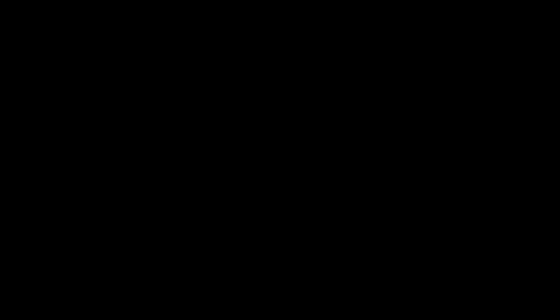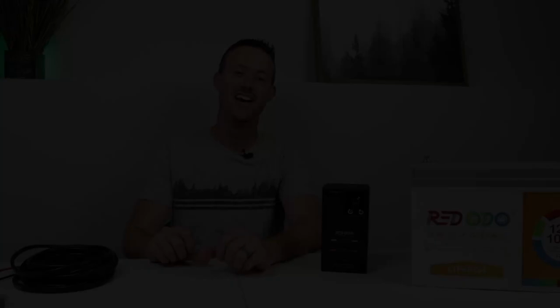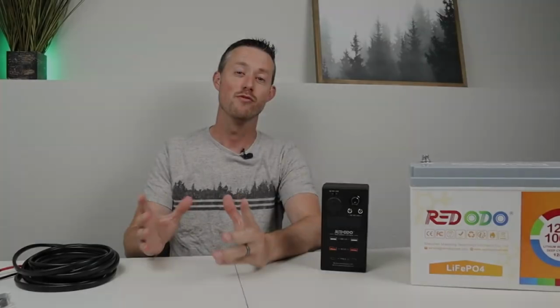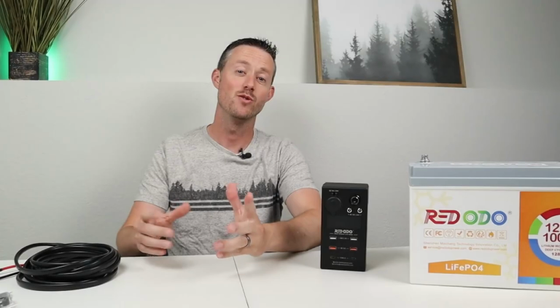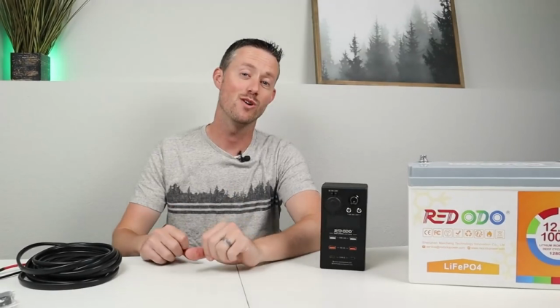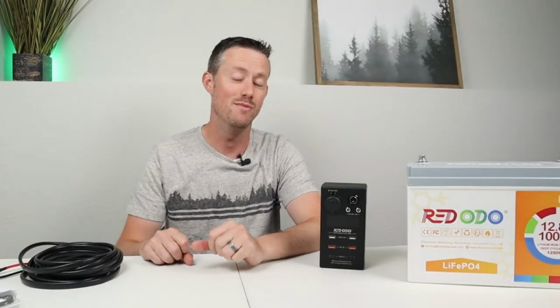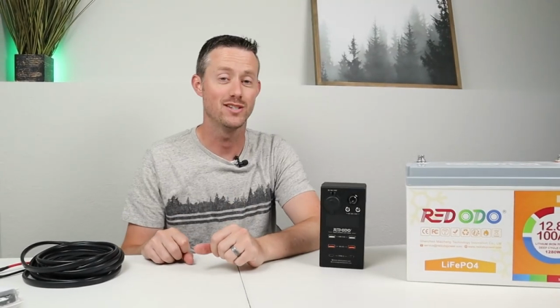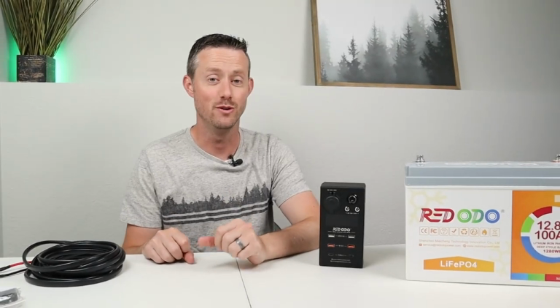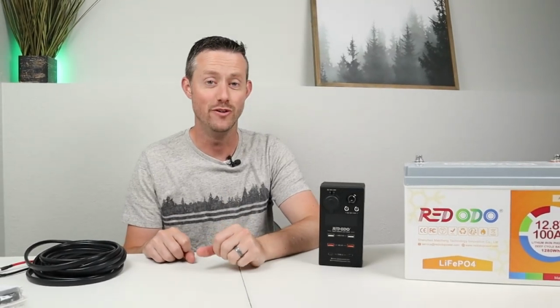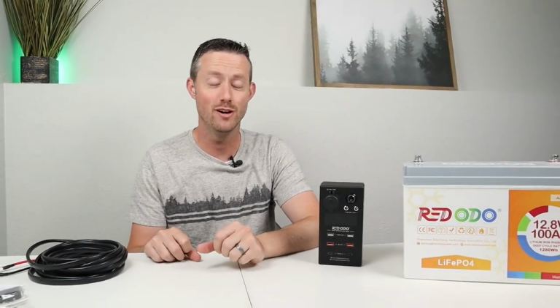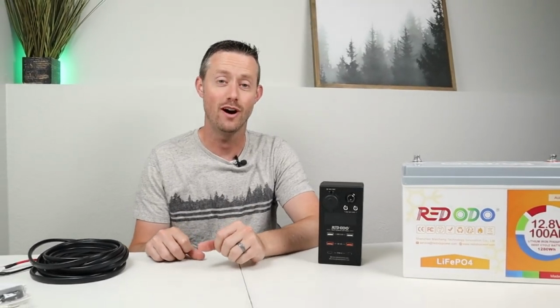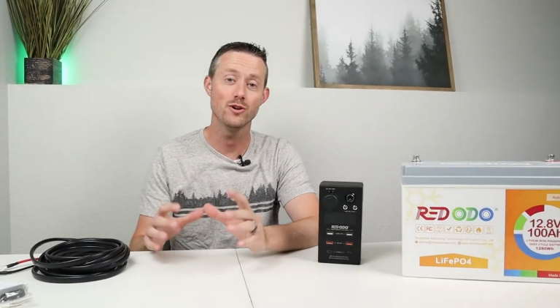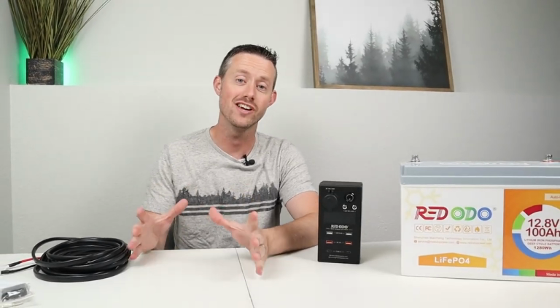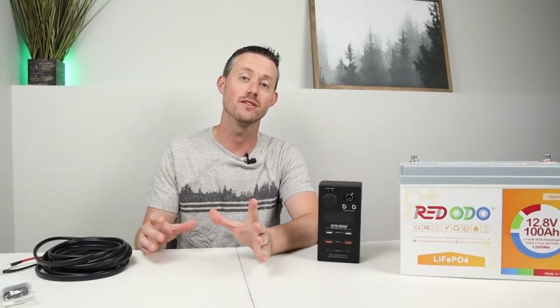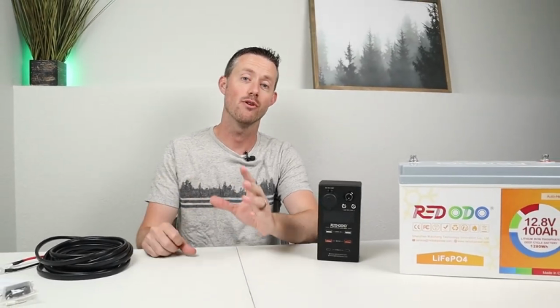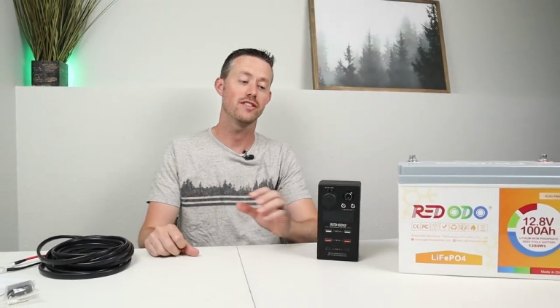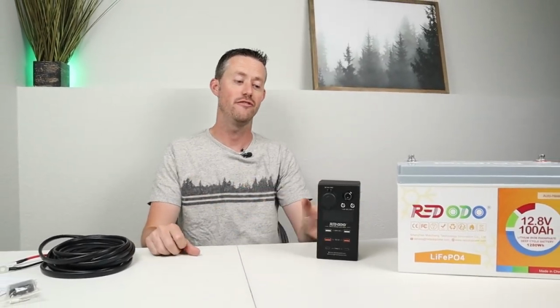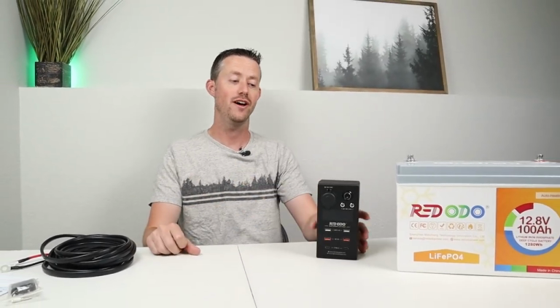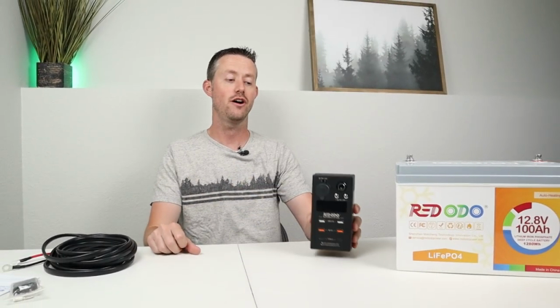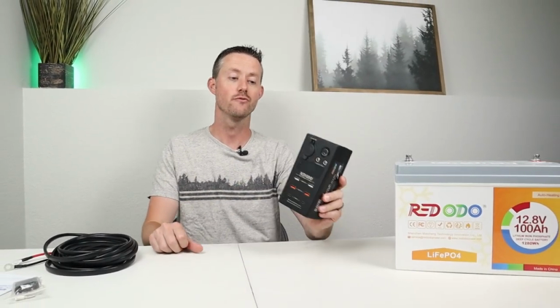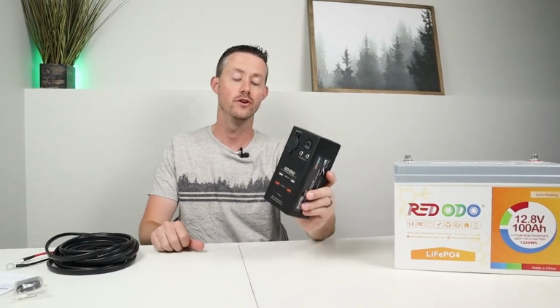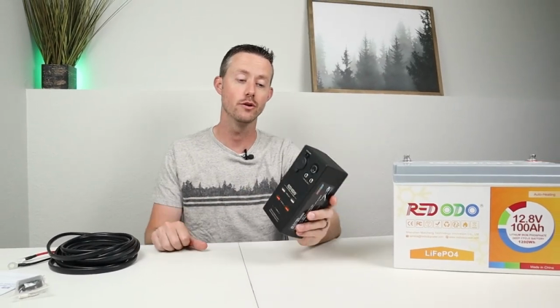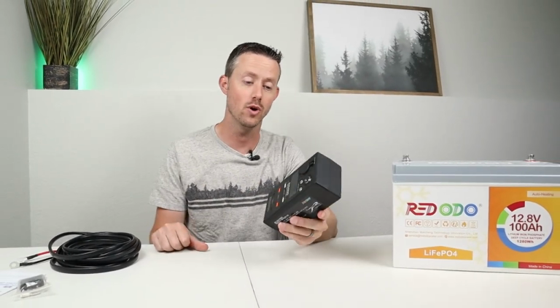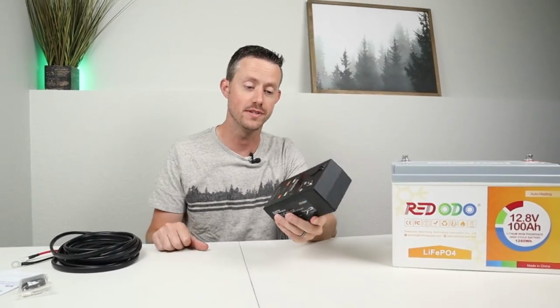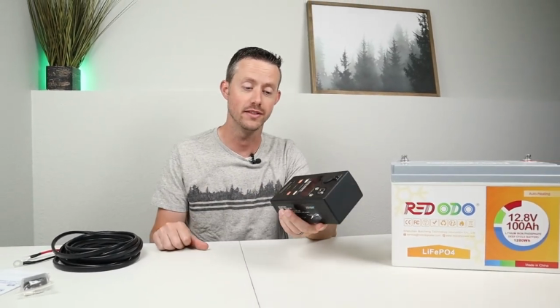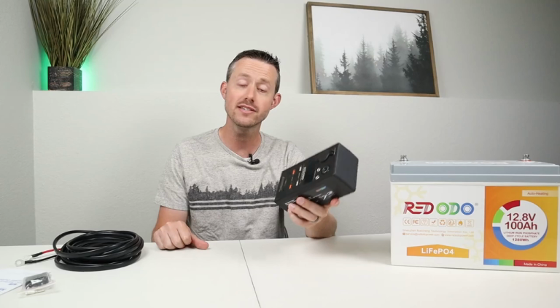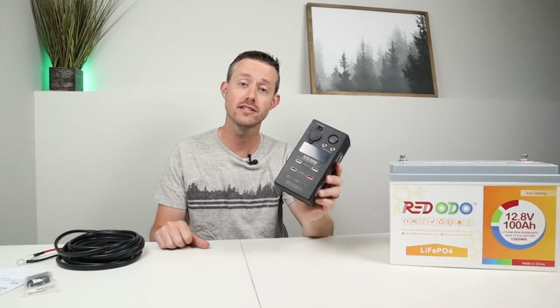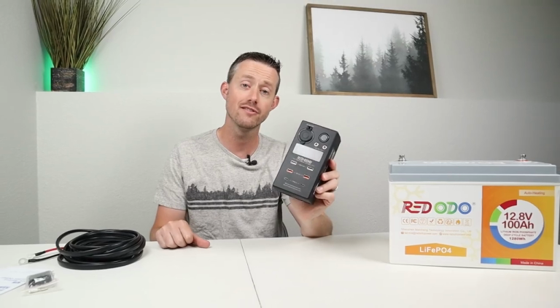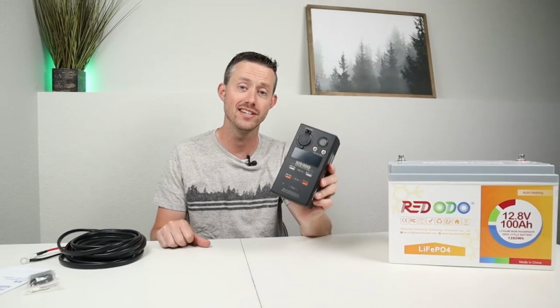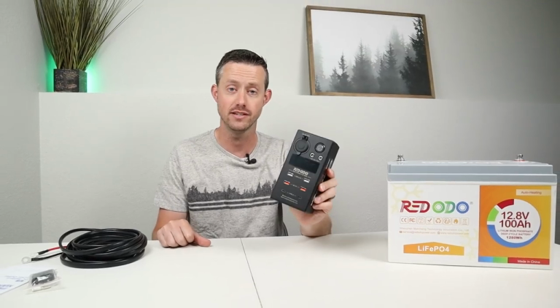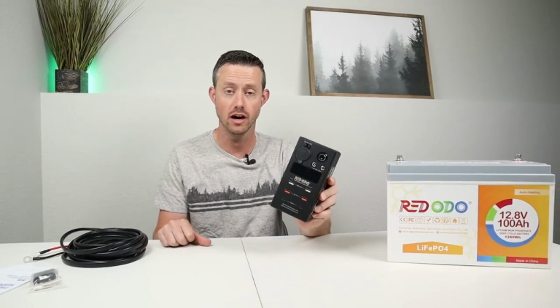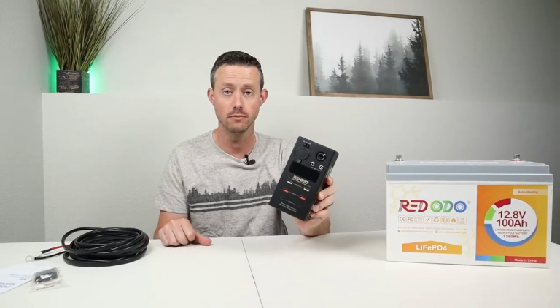Hey everybody, welcome back to a new video. I want to show you guys a product that I found on Riddodo's website. This is their DC Hub.